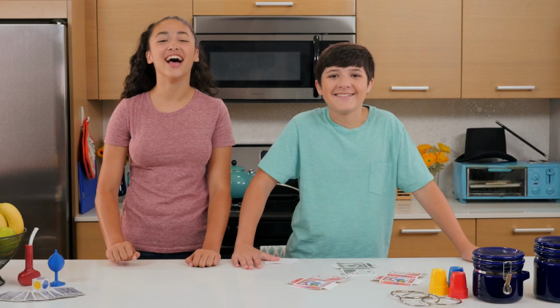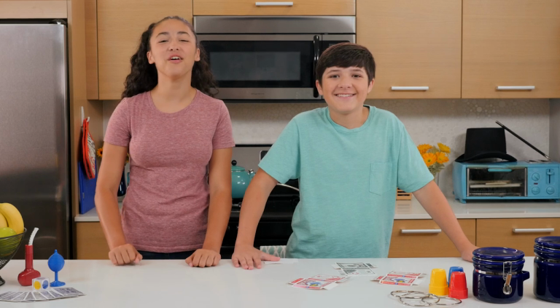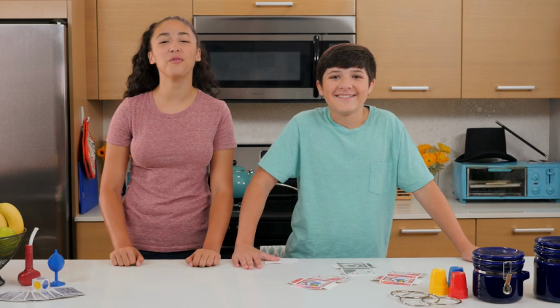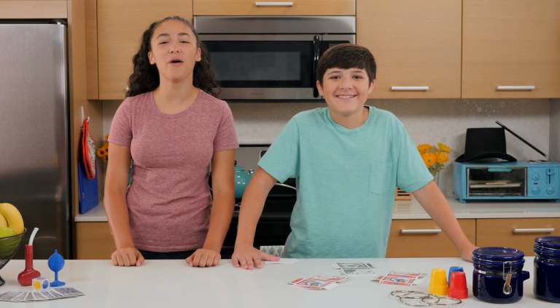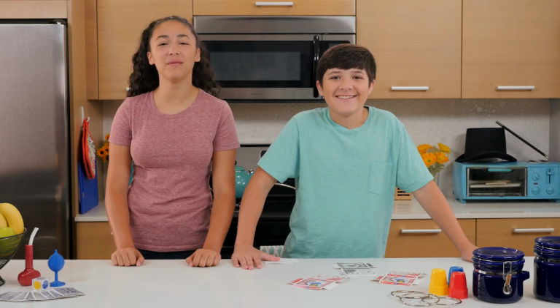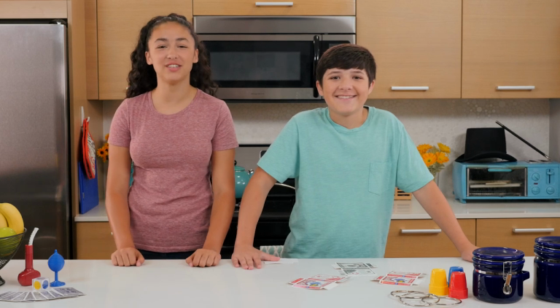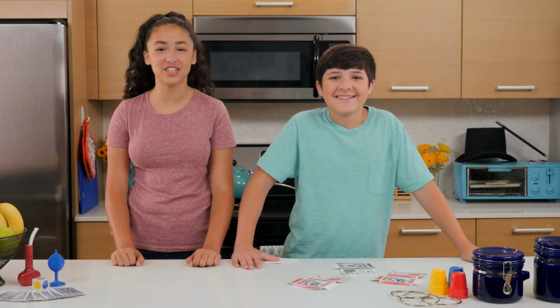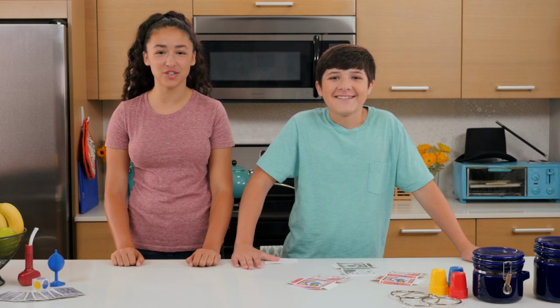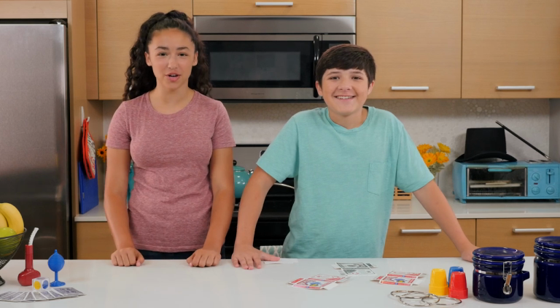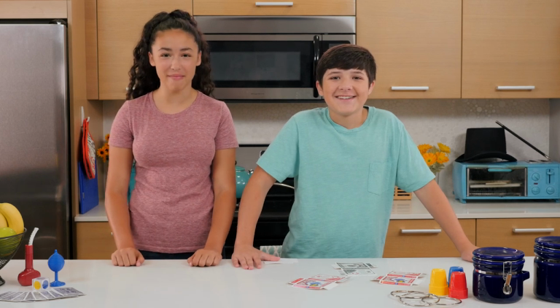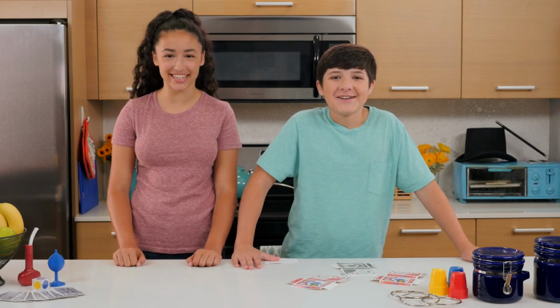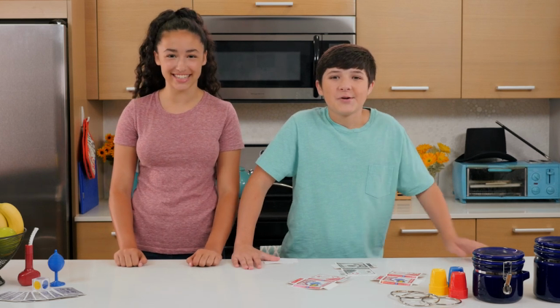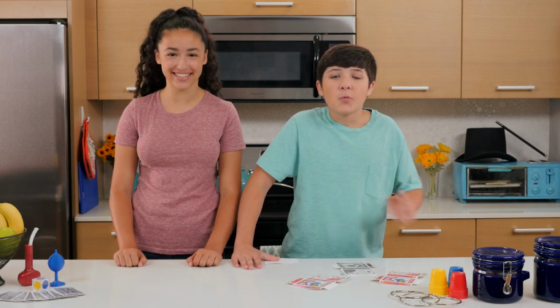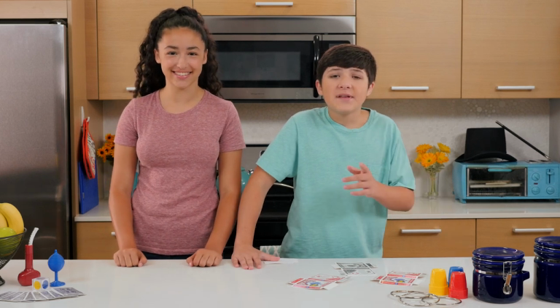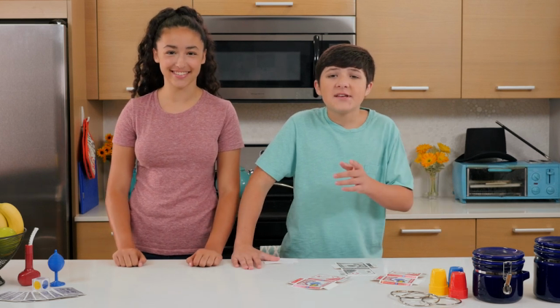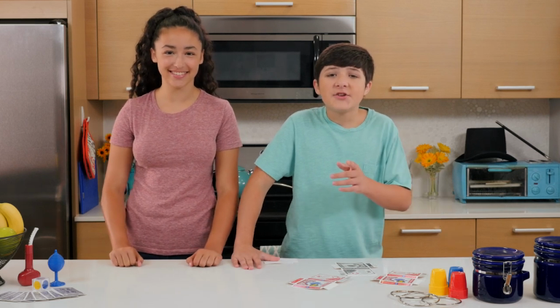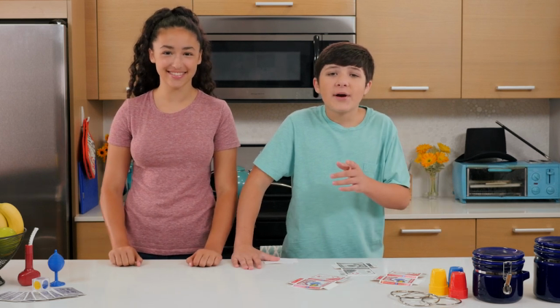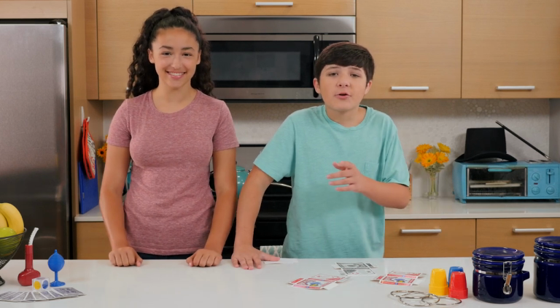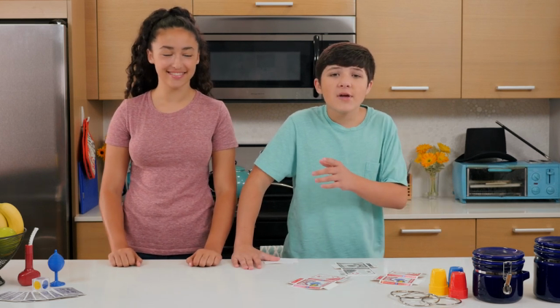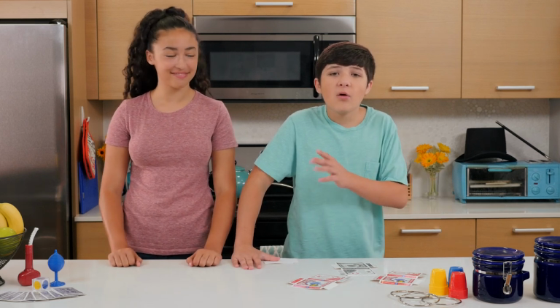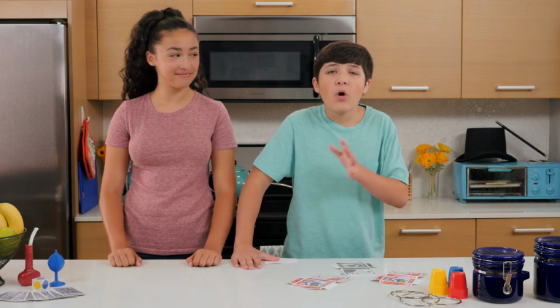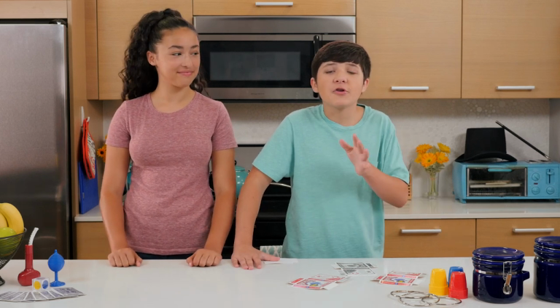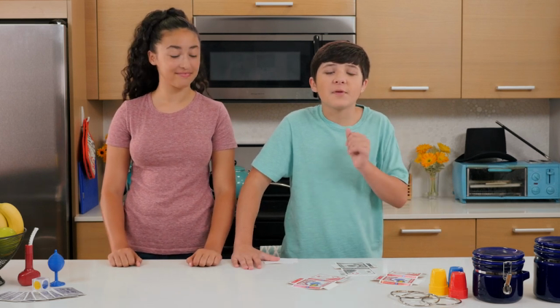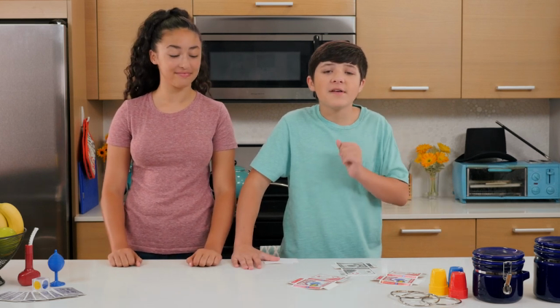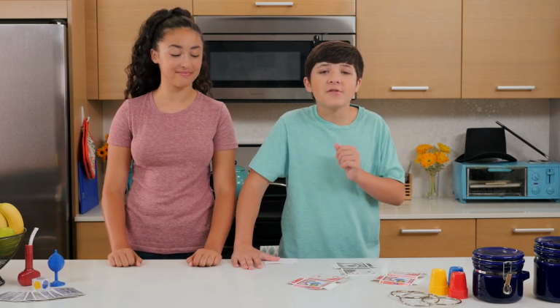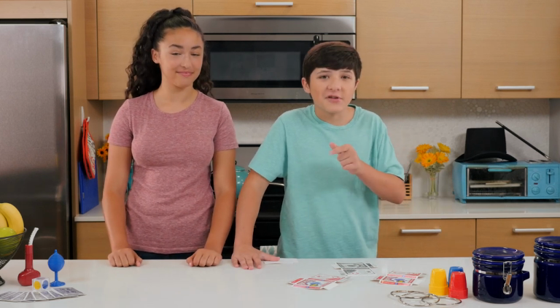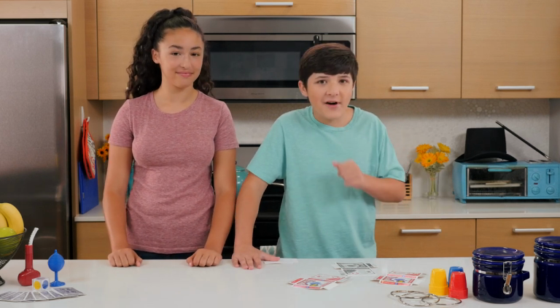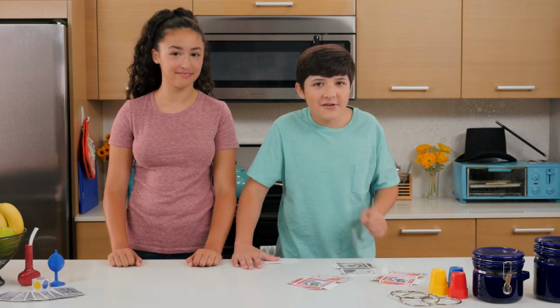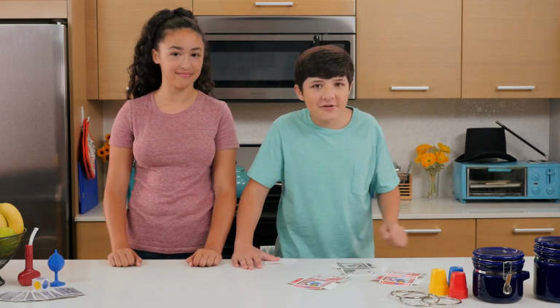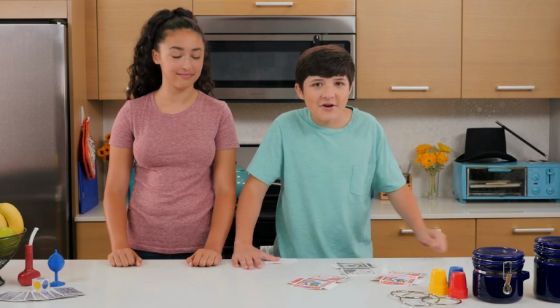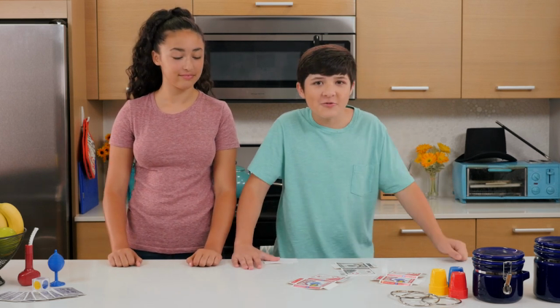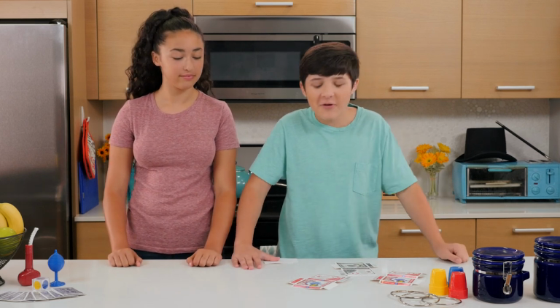Hello and welcome to Junk Drawer Magic, where we teach you how to create wonders with things you can find in your junk drawer.